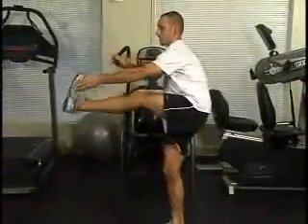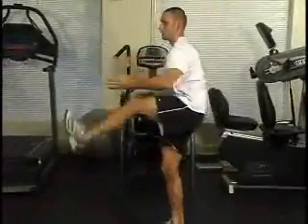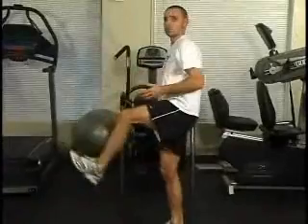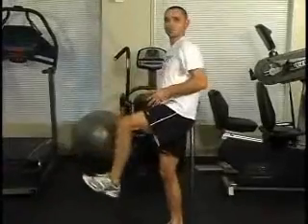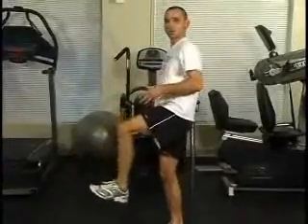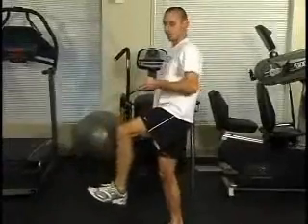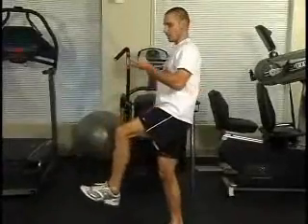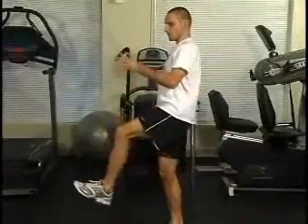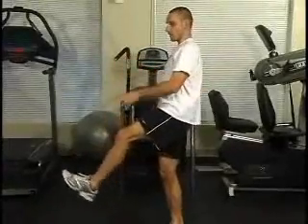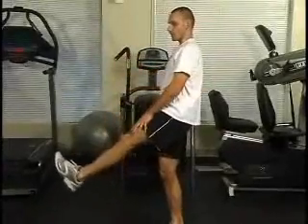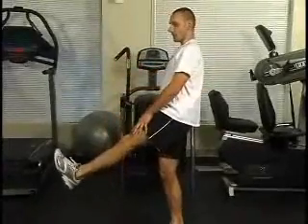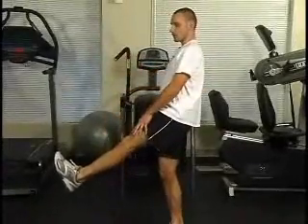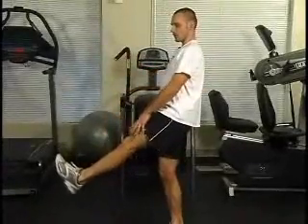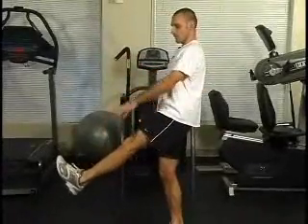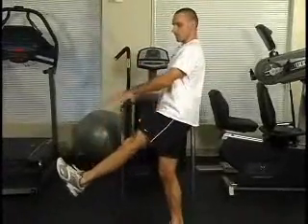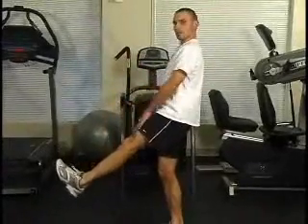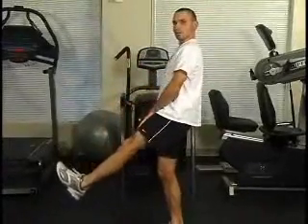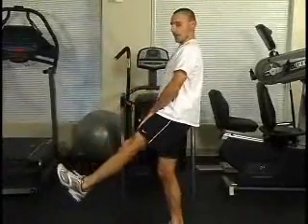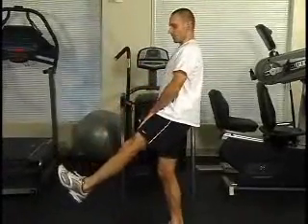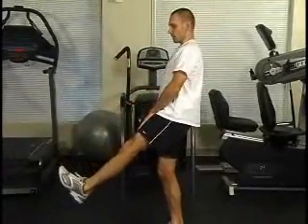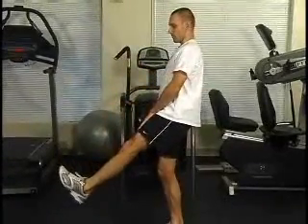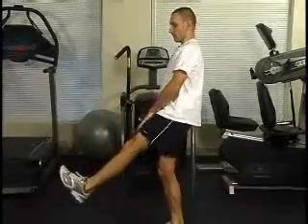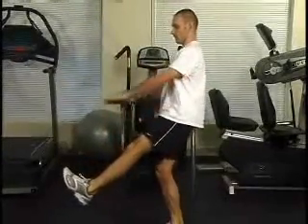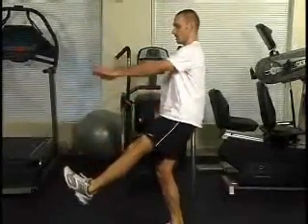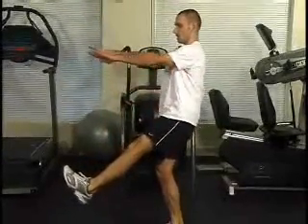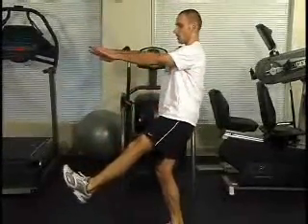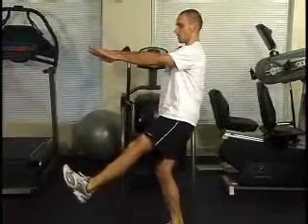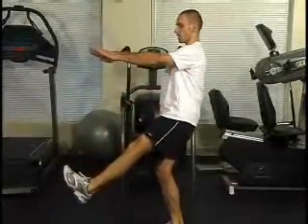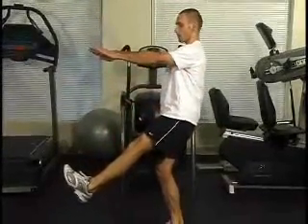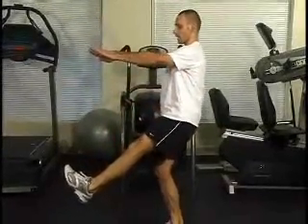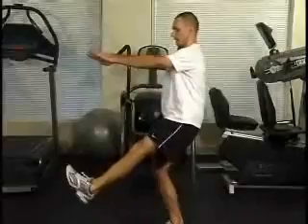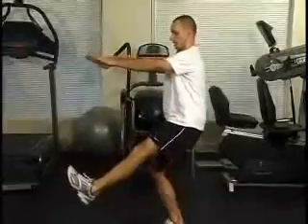If that's too difficult, try it with the leg just a little bit out in front of you, arms out here for balance.